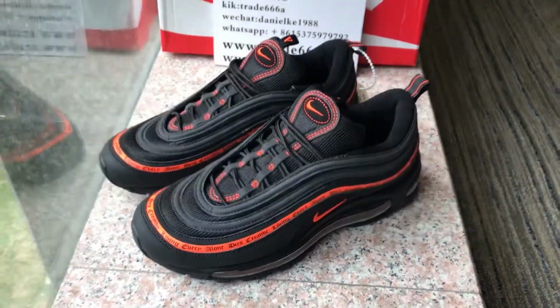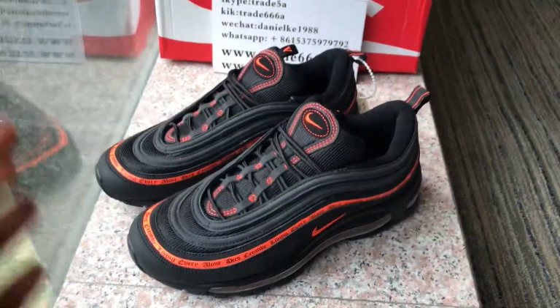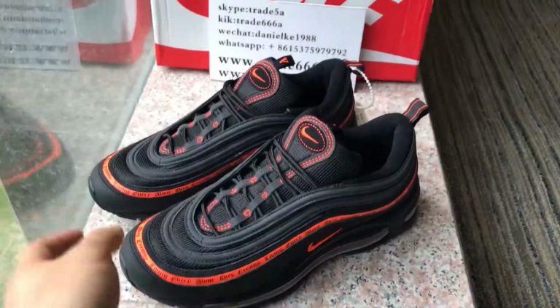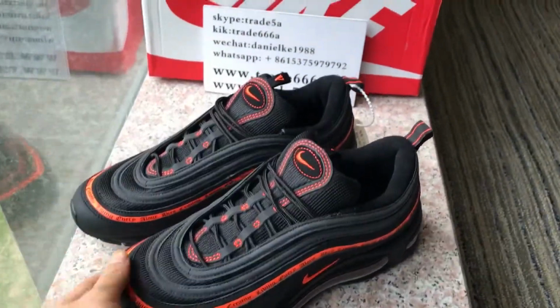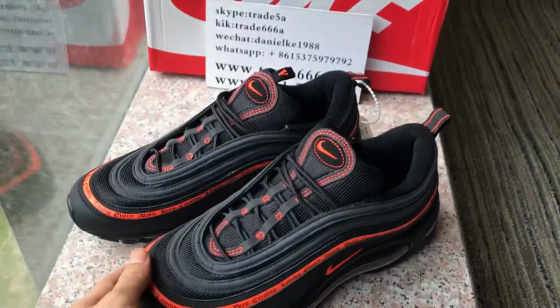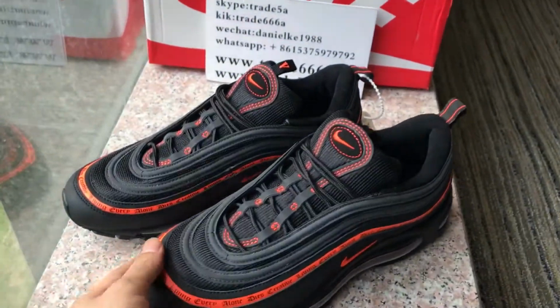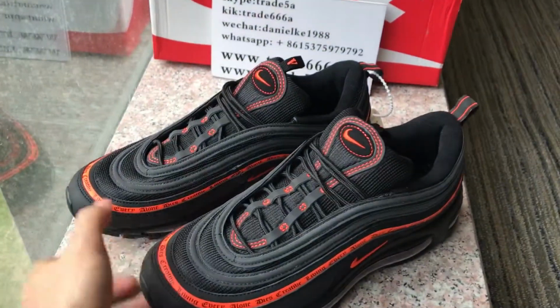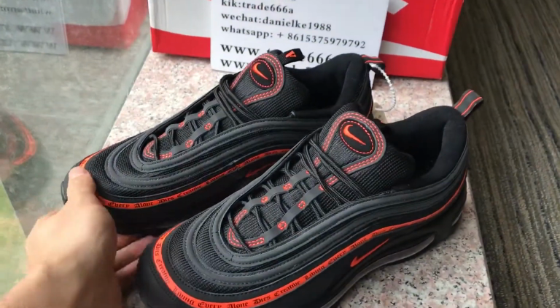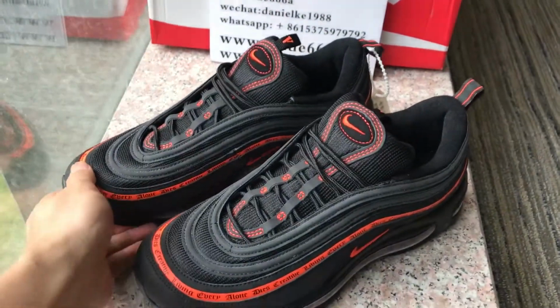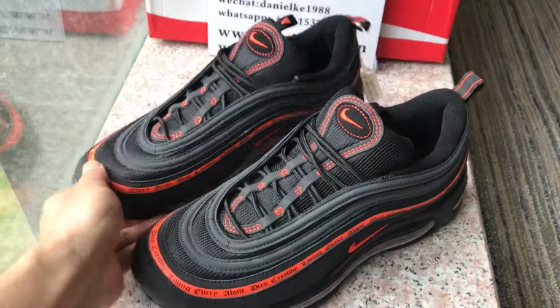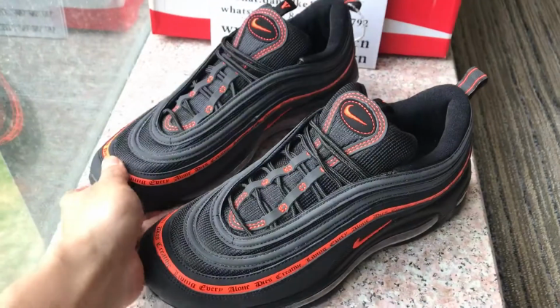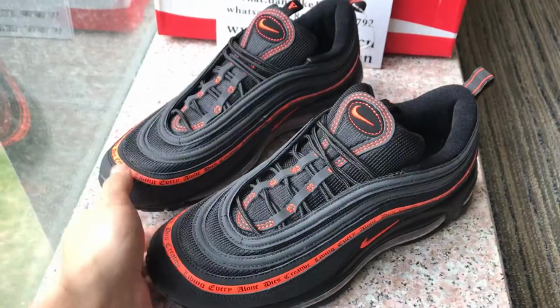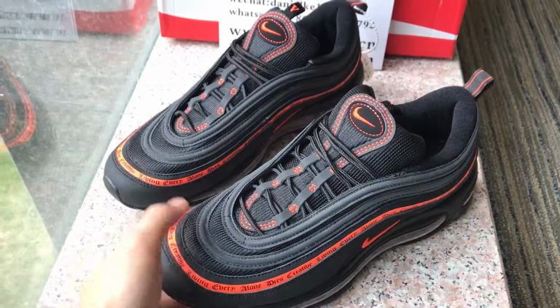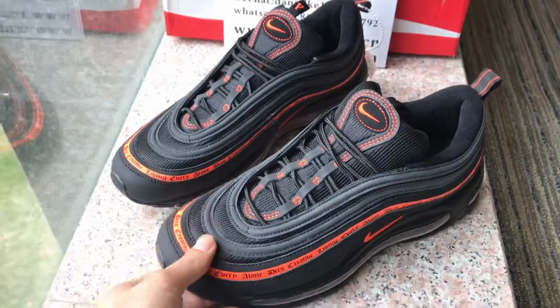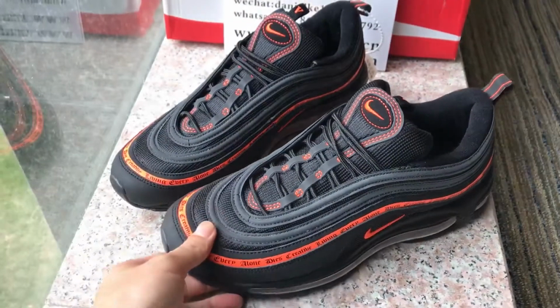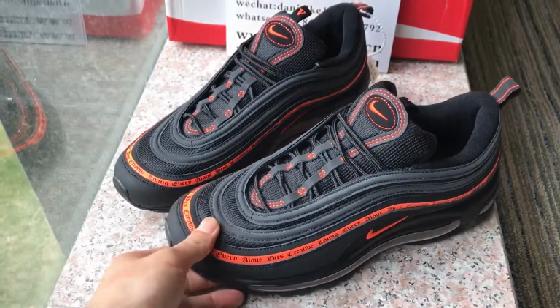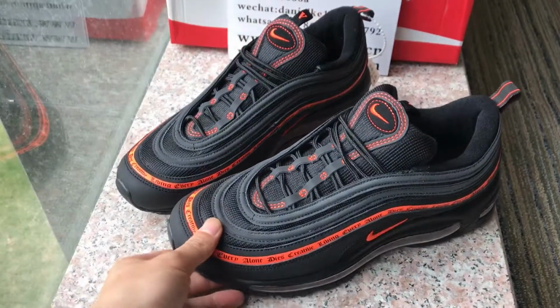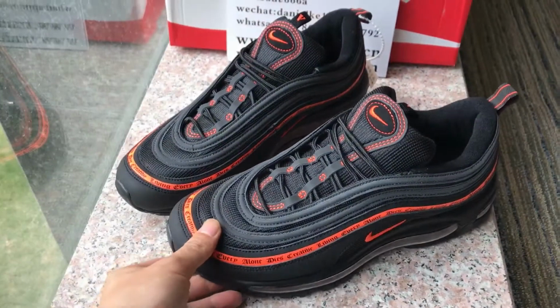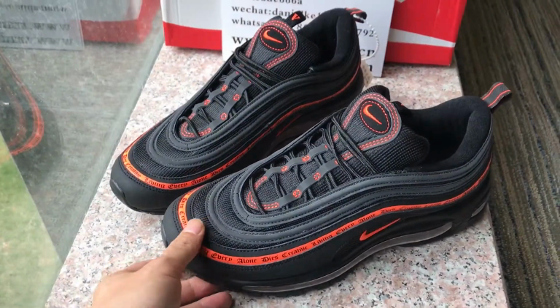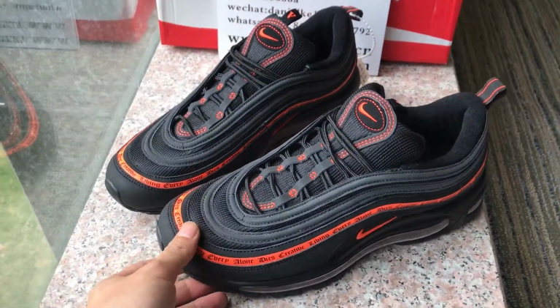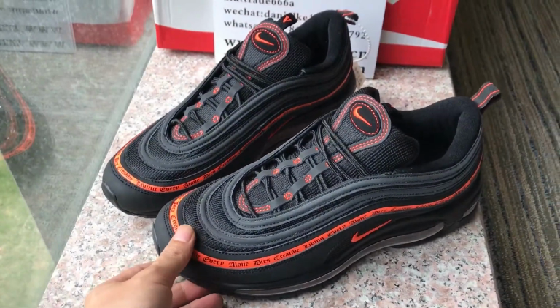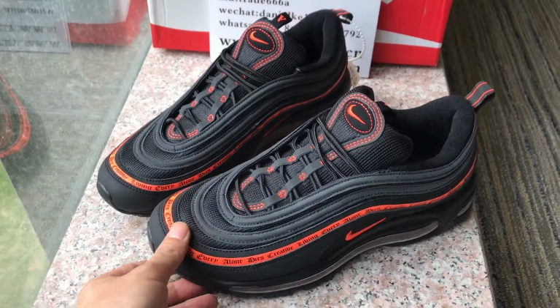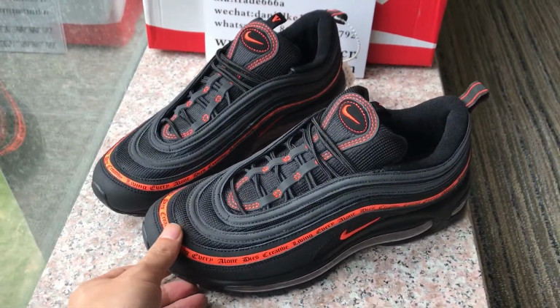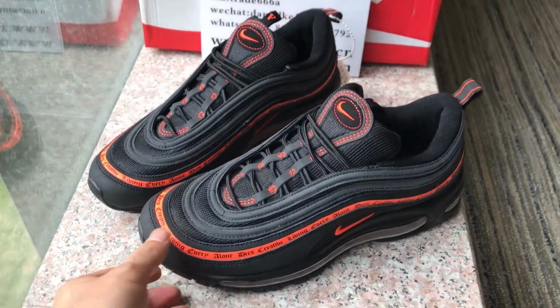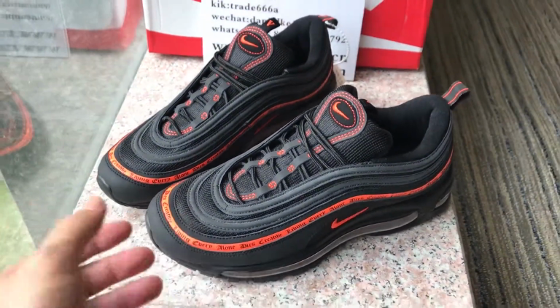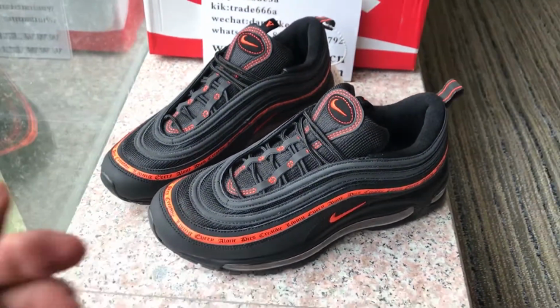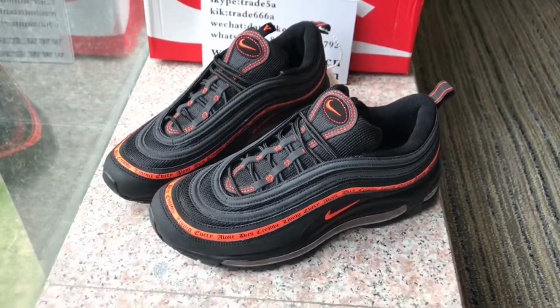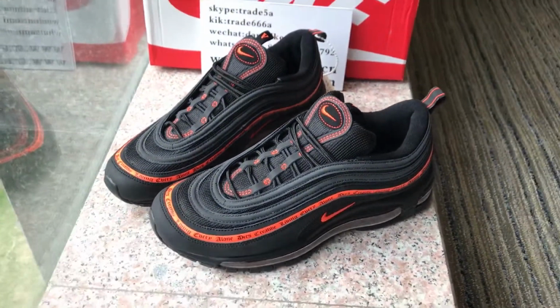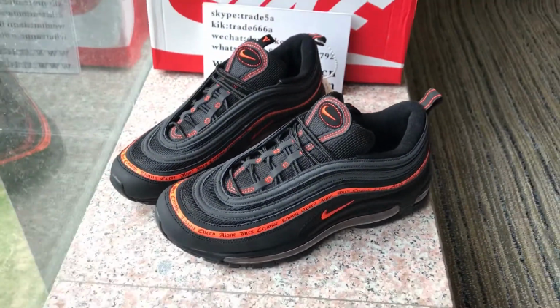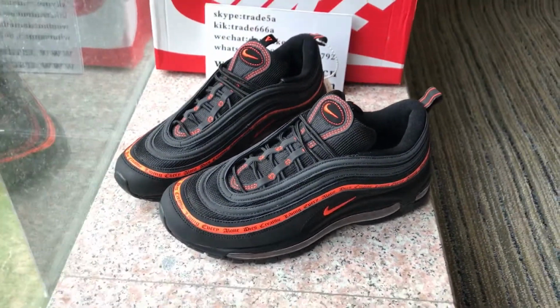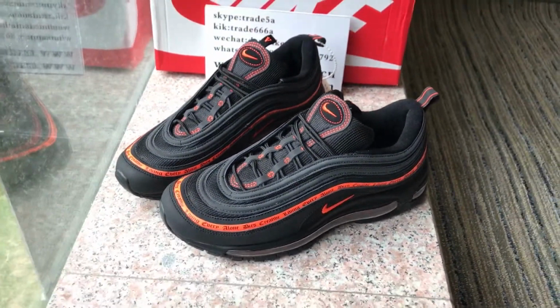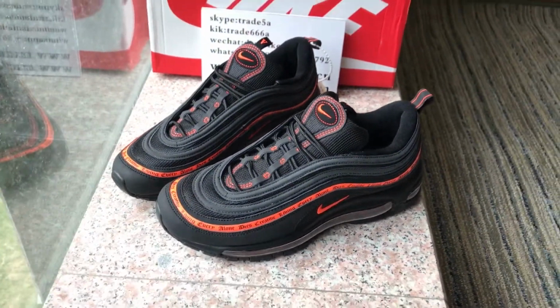This is the new low Air Max 97. I'll show you more in the next video.